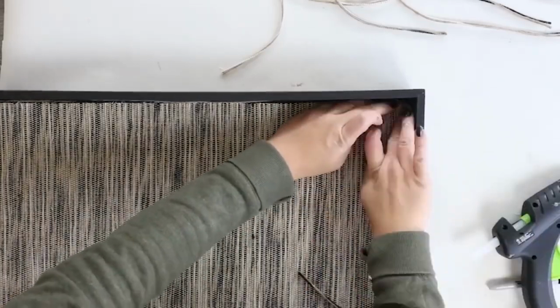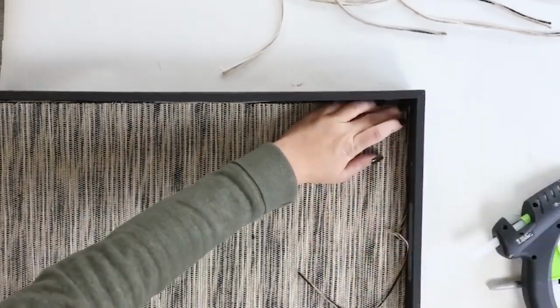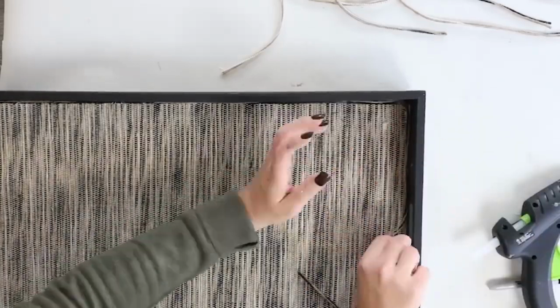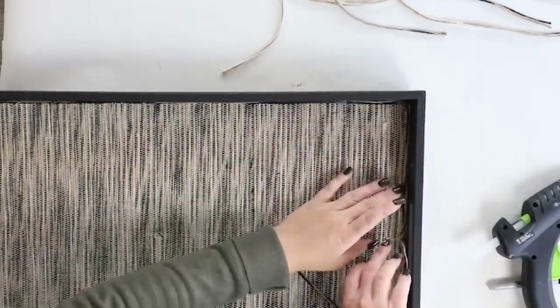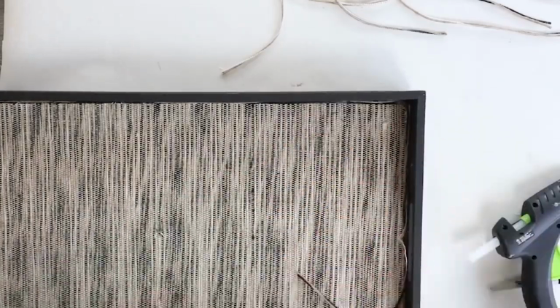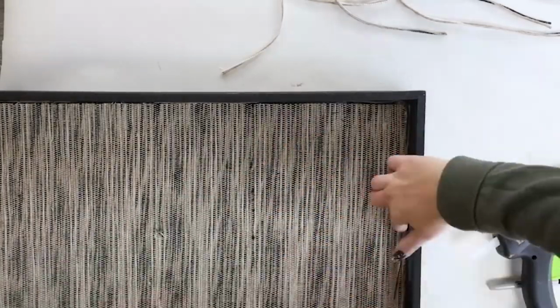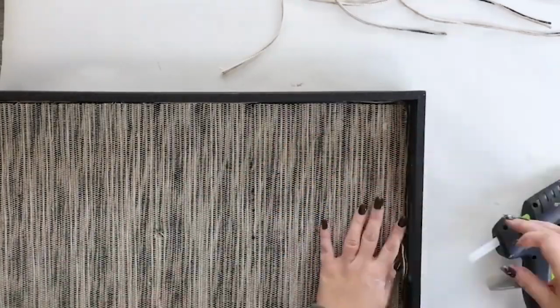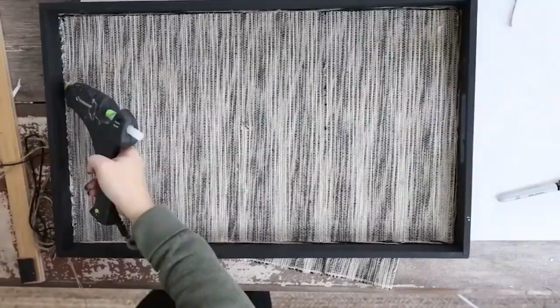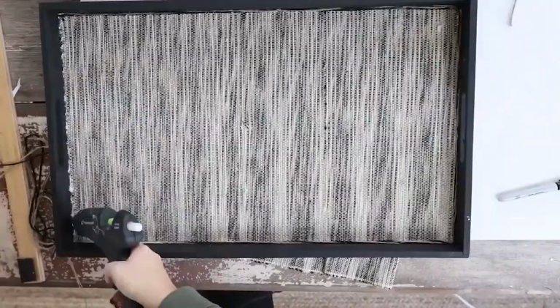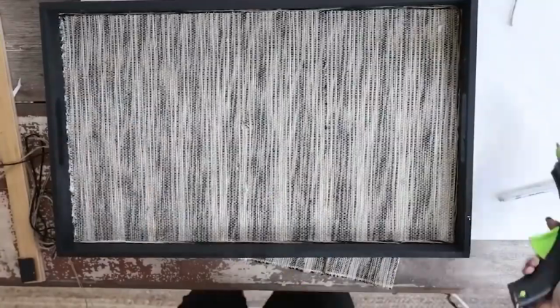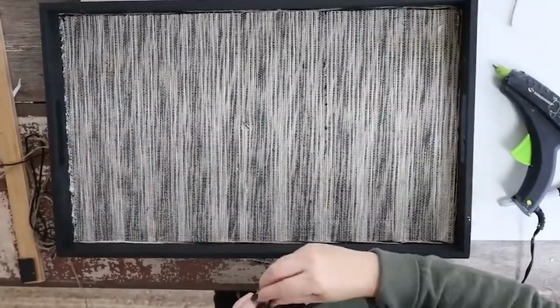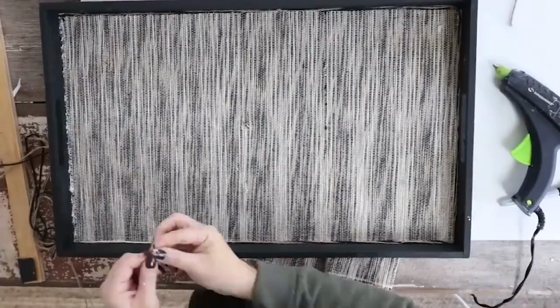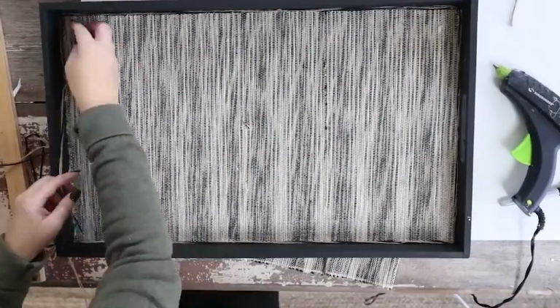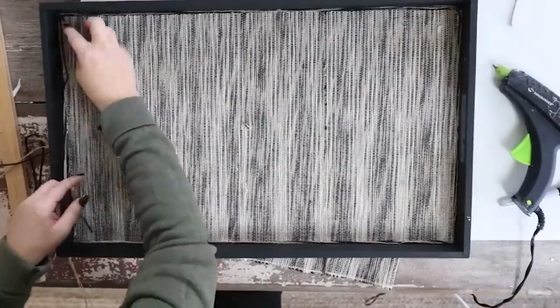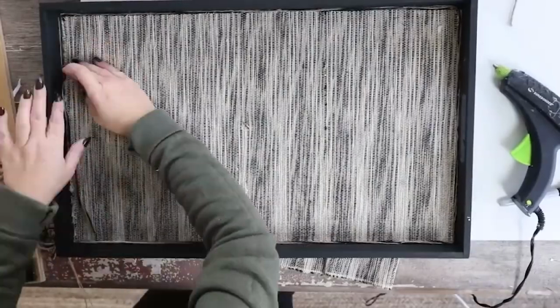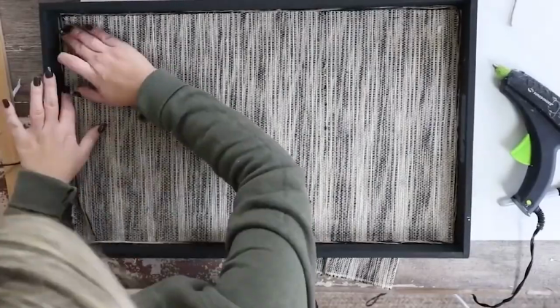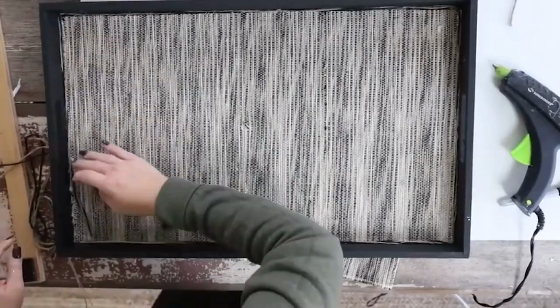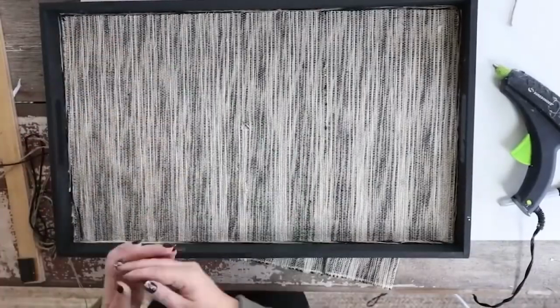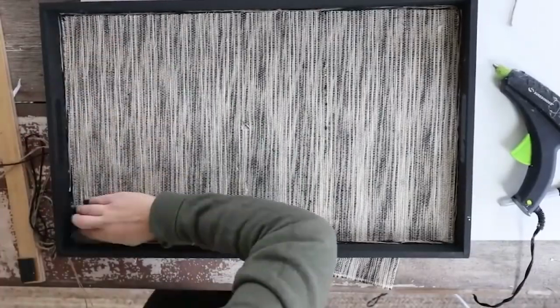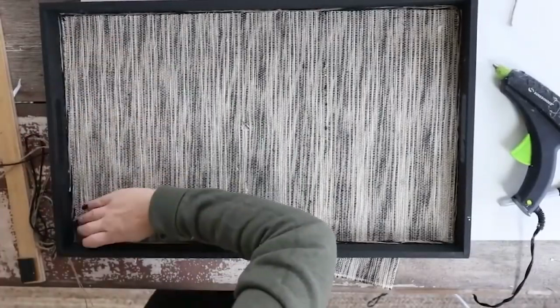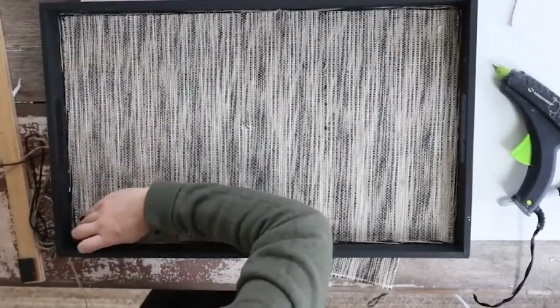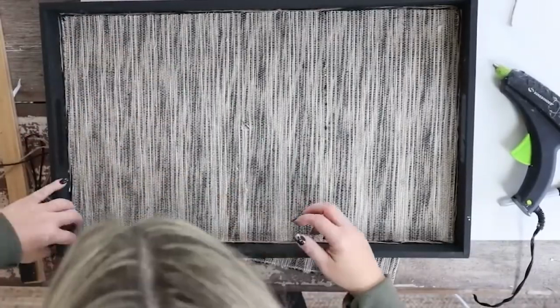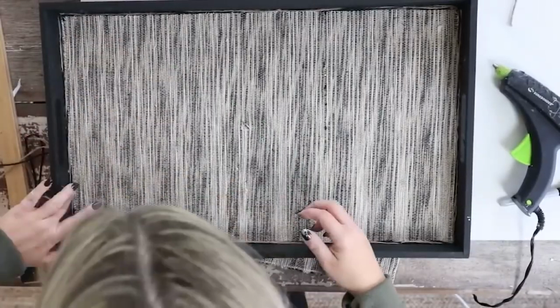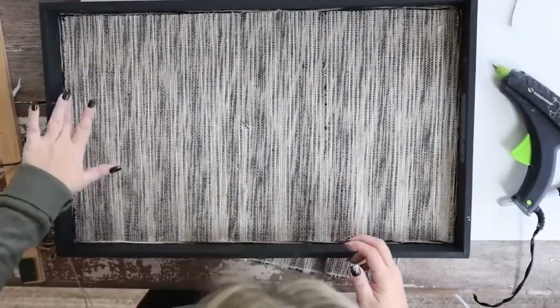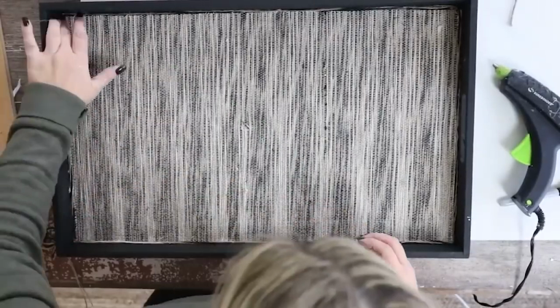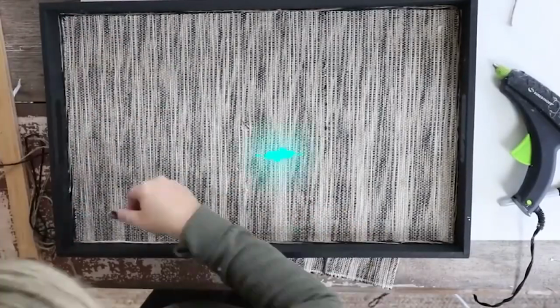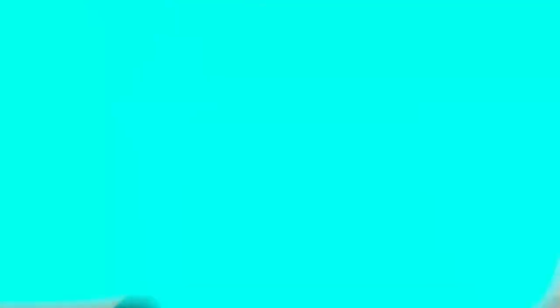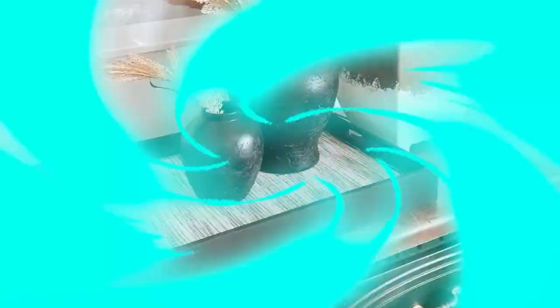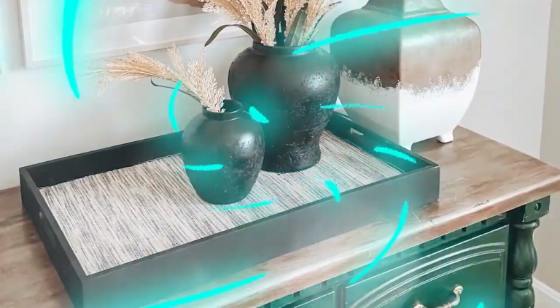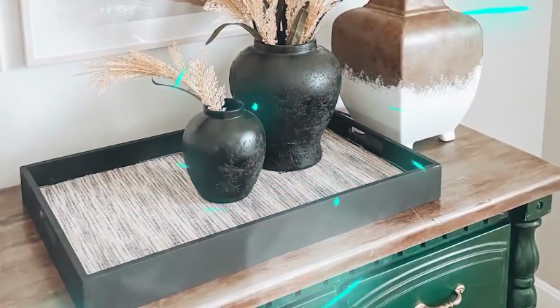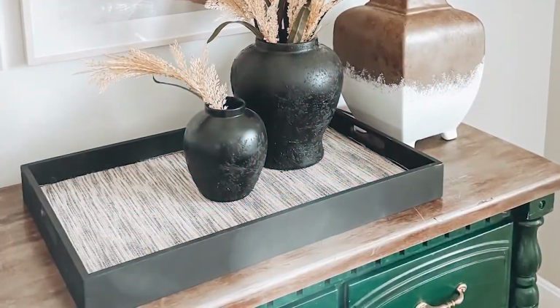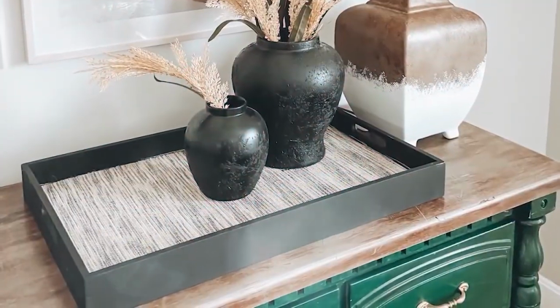I love the way that this tray turned out. I think it looks so nice sitting out with some decor that I had around my house.